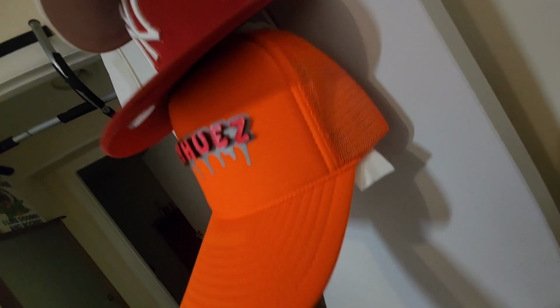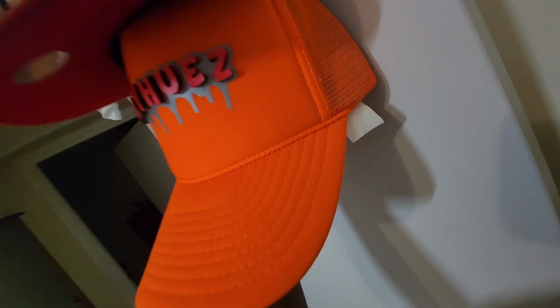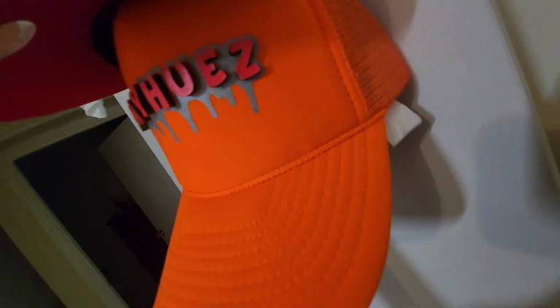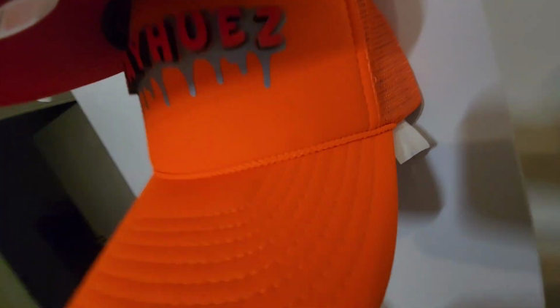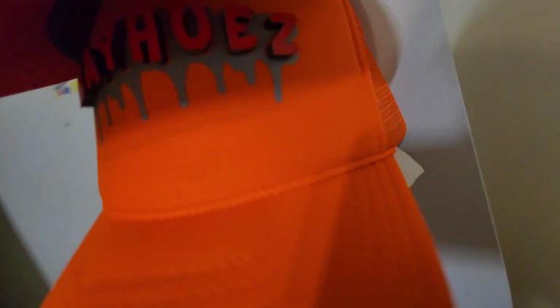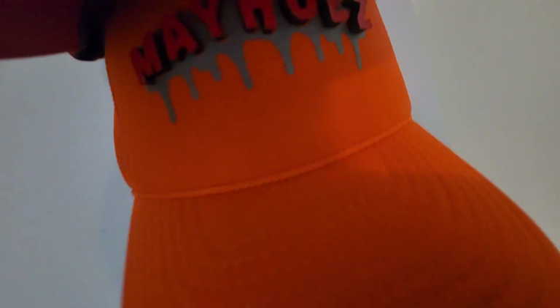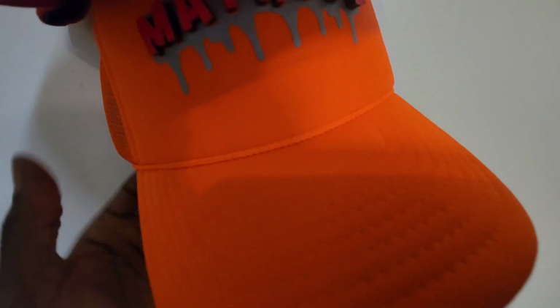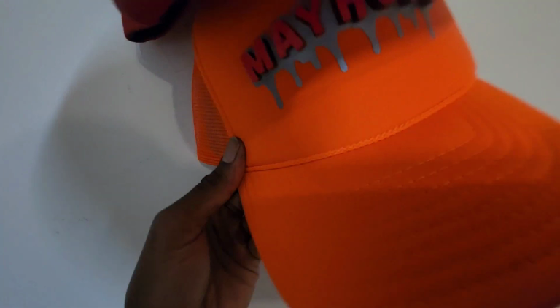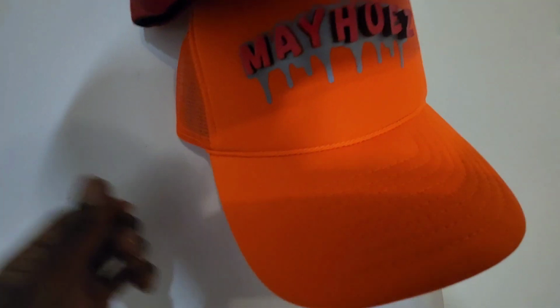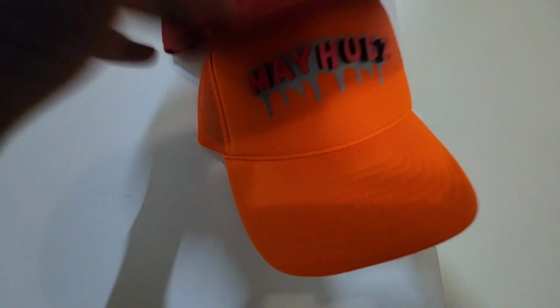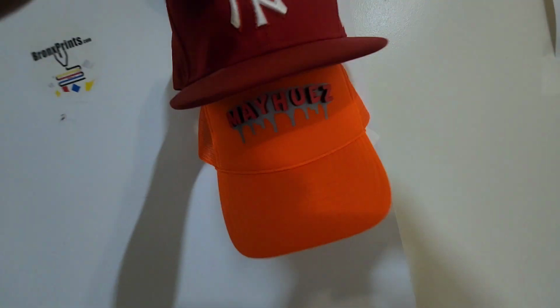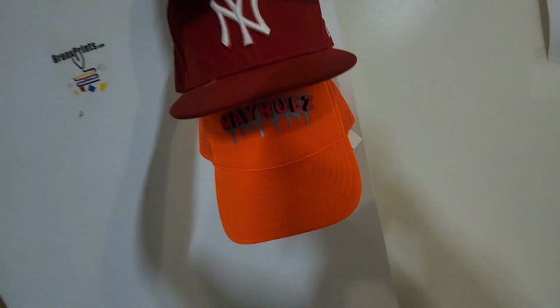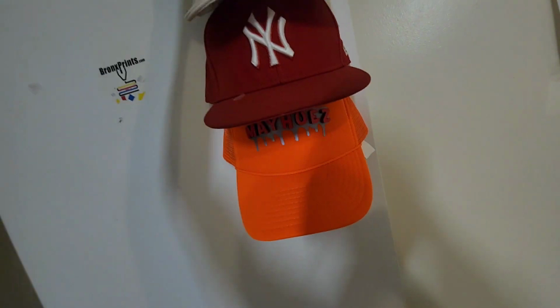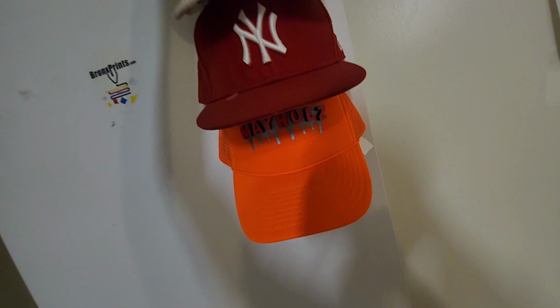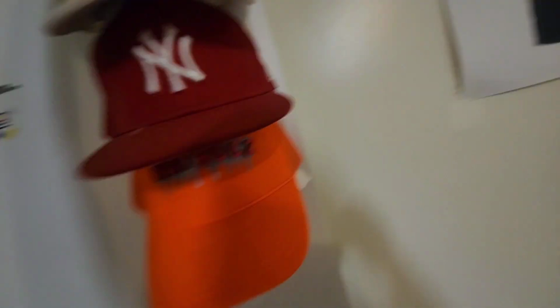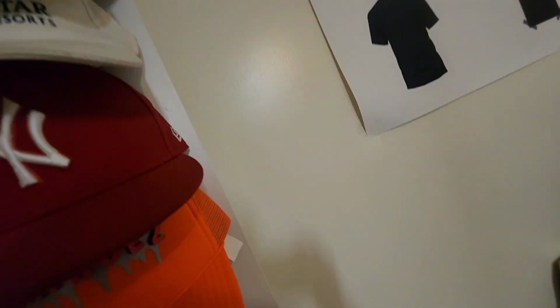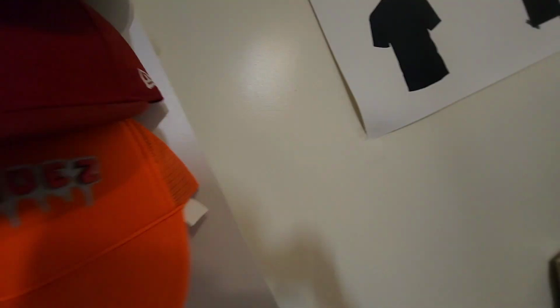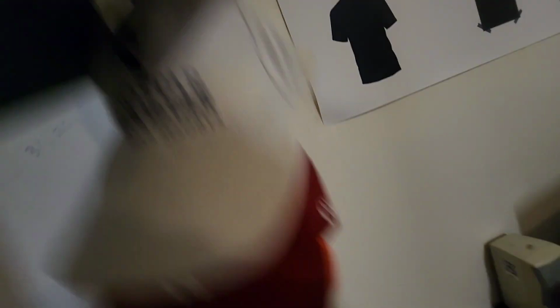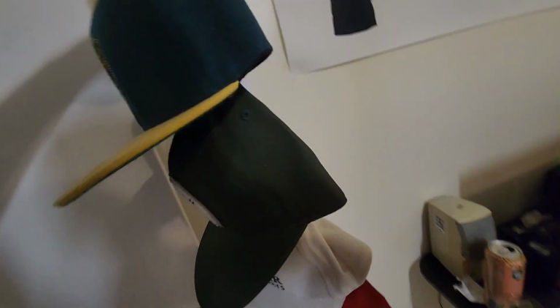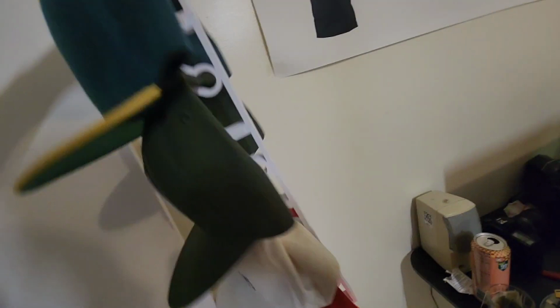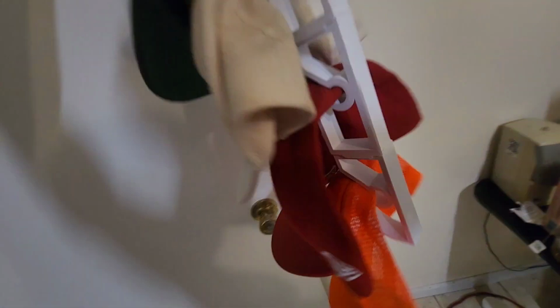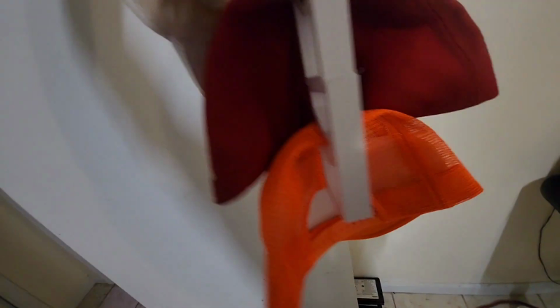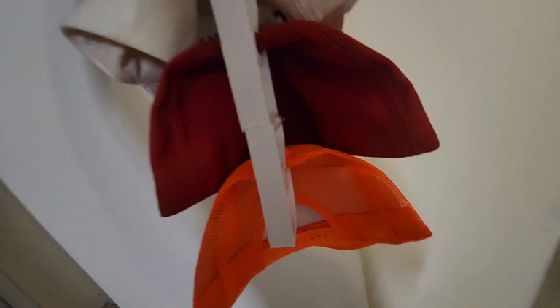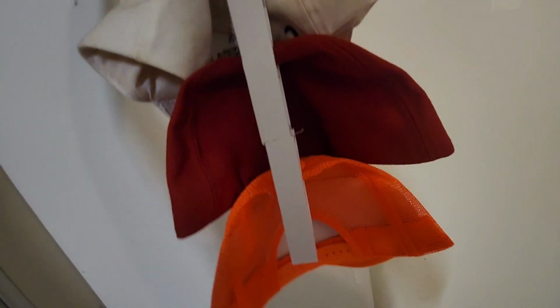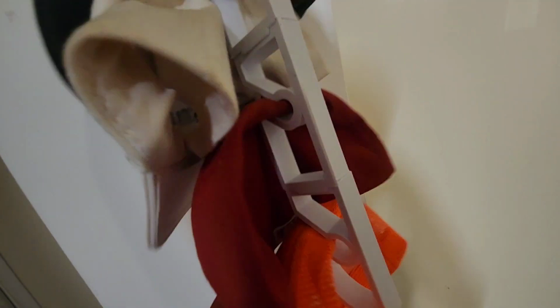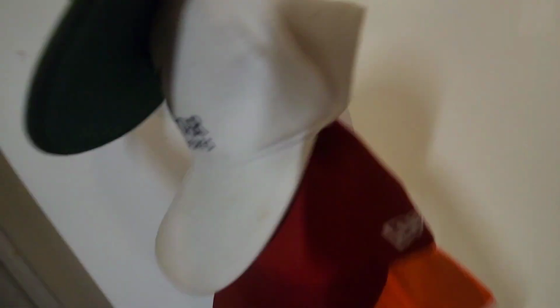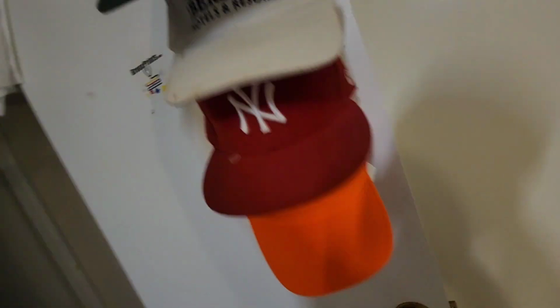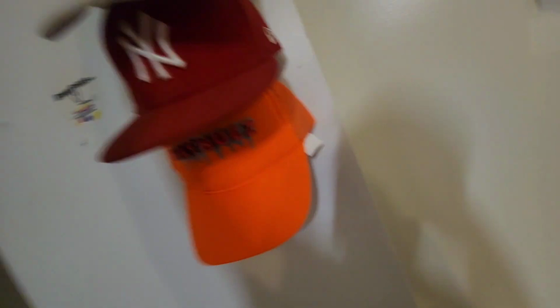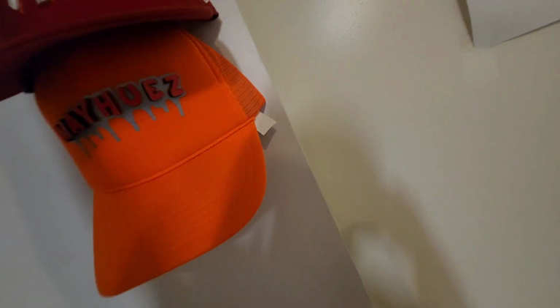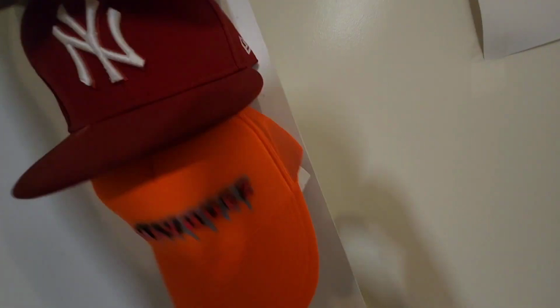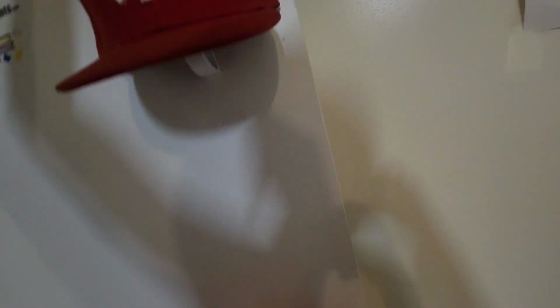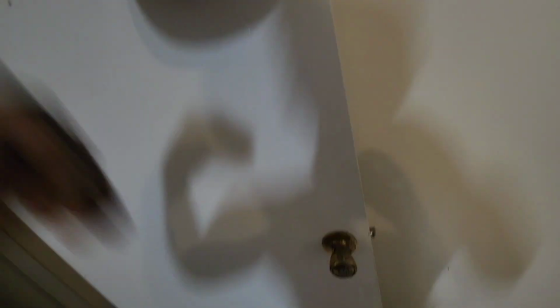Actually, as a matter of fact, with trucker hats they work, but they are secure. That trucker hat didn't want to play along with the video.